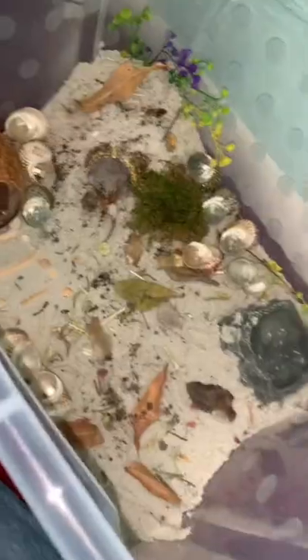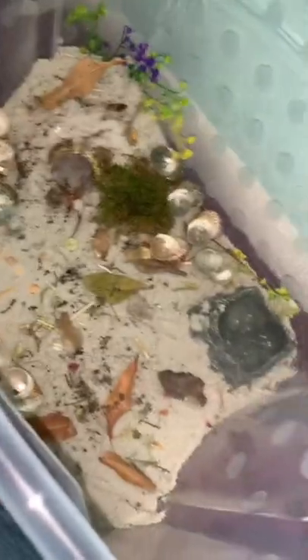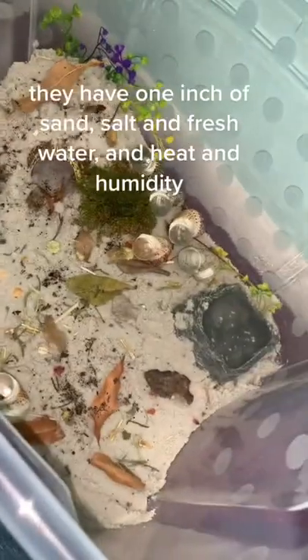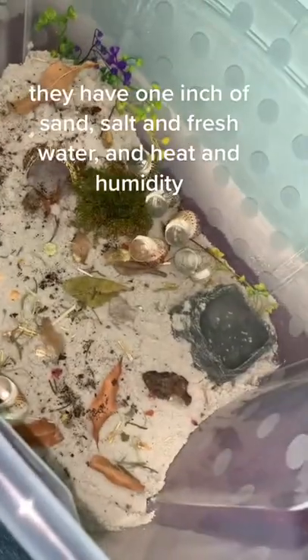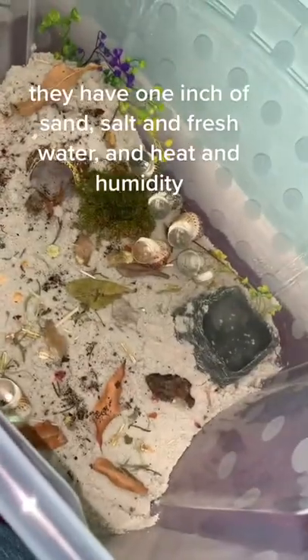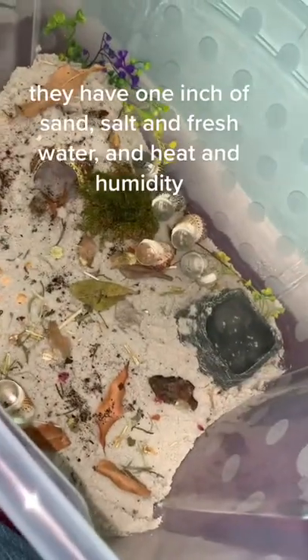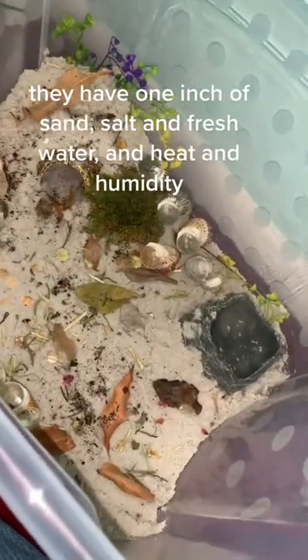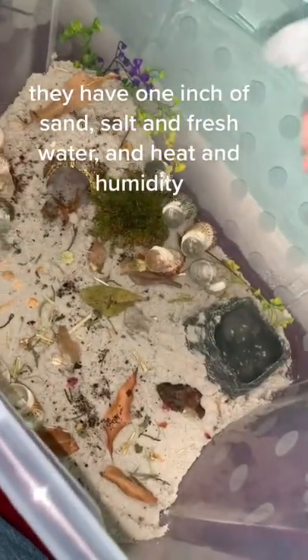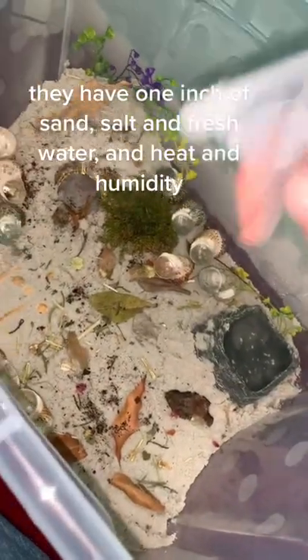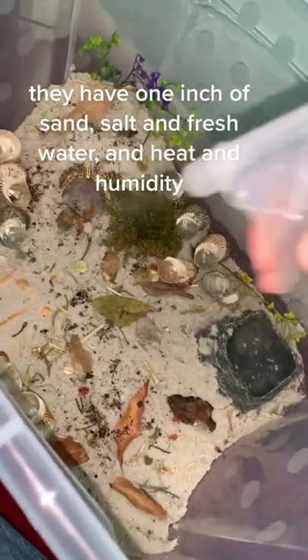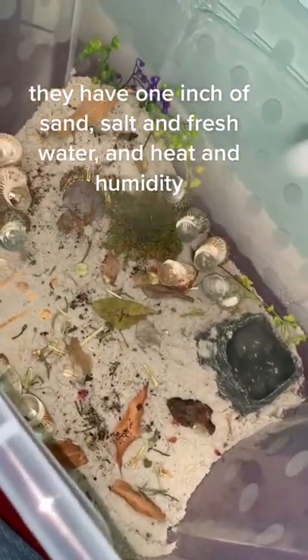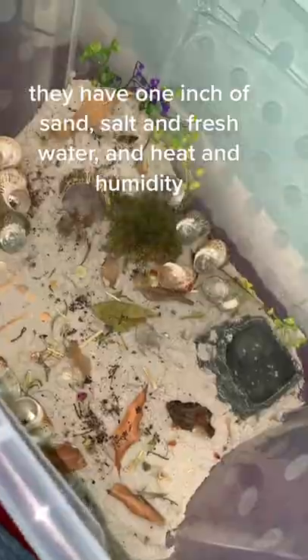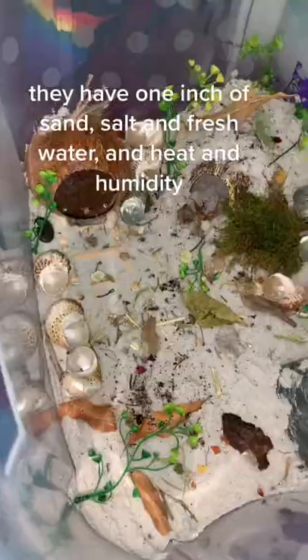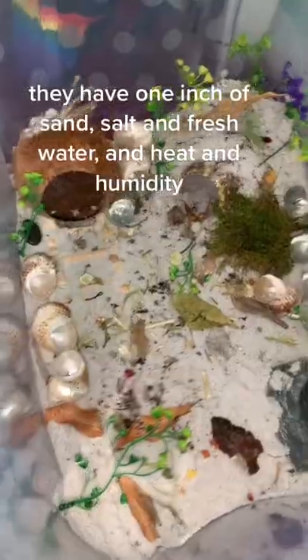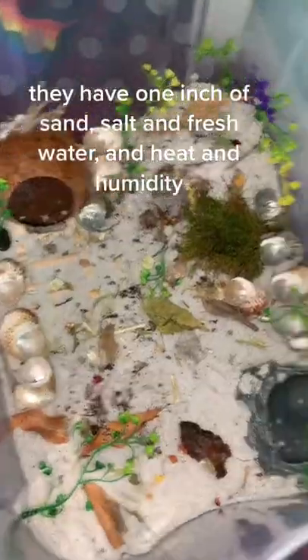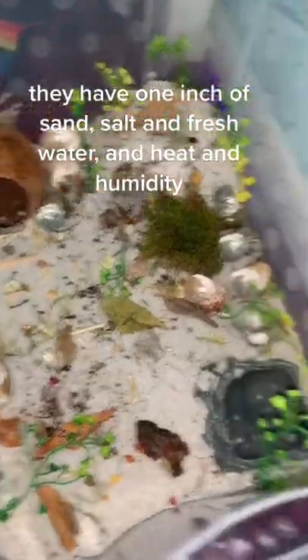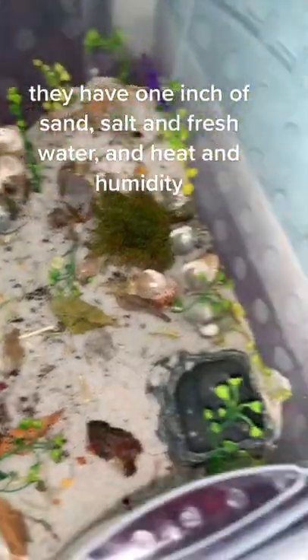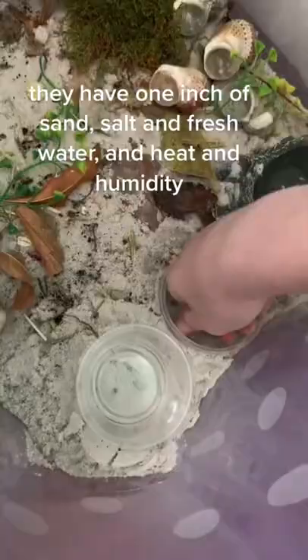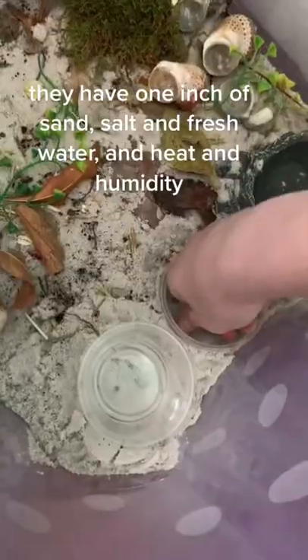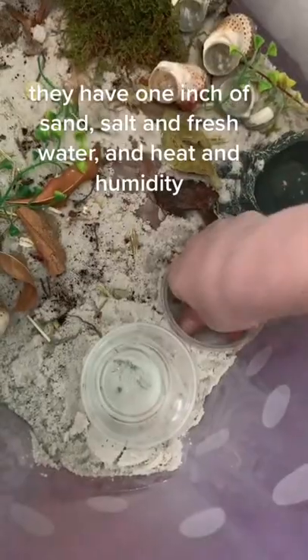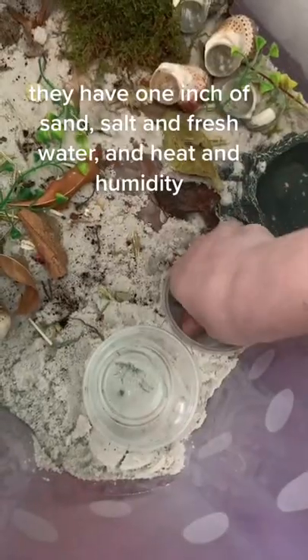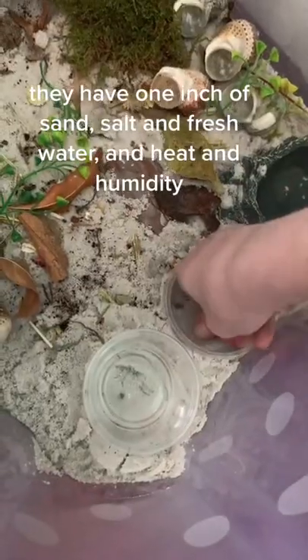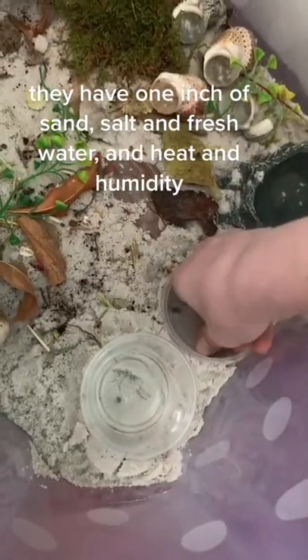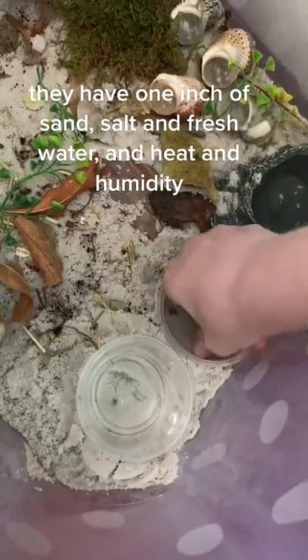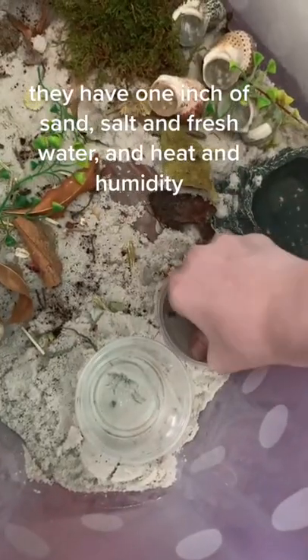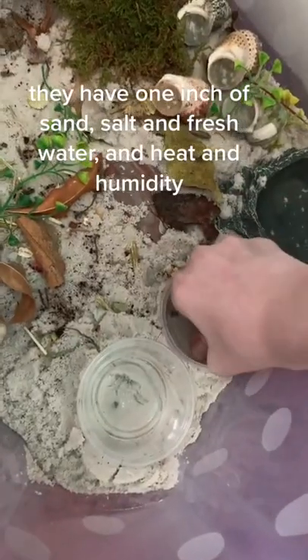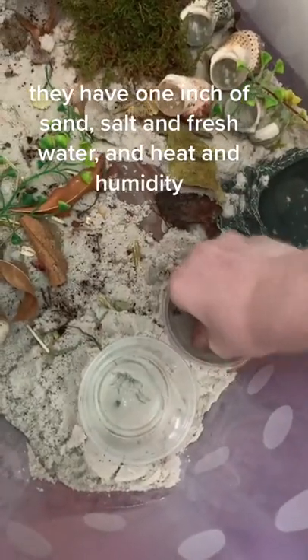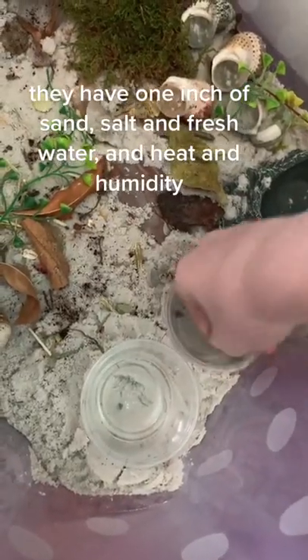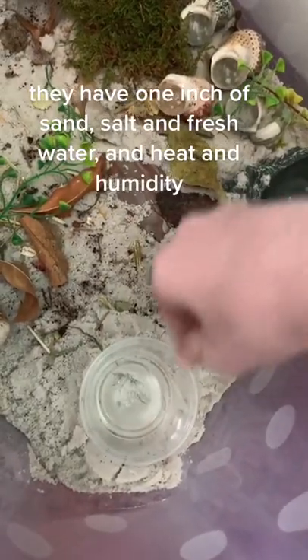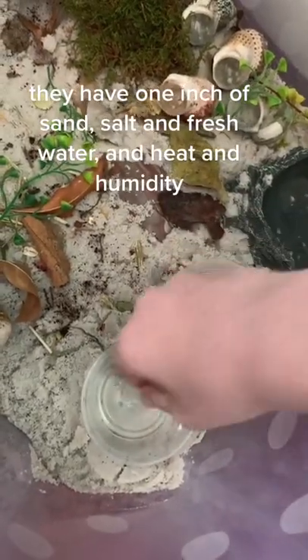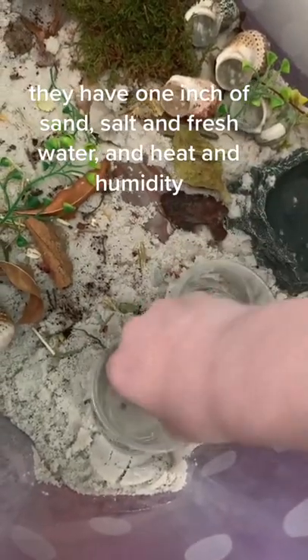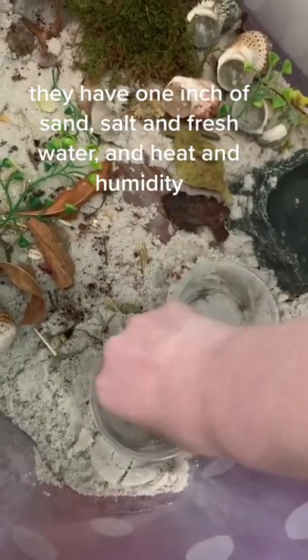They have one inch of sand, salt, and fresh water, and heat and humidity.